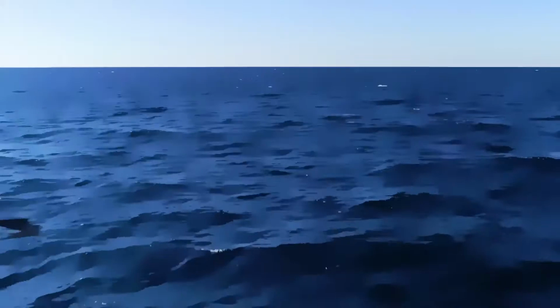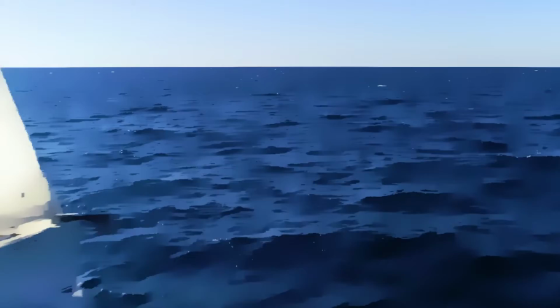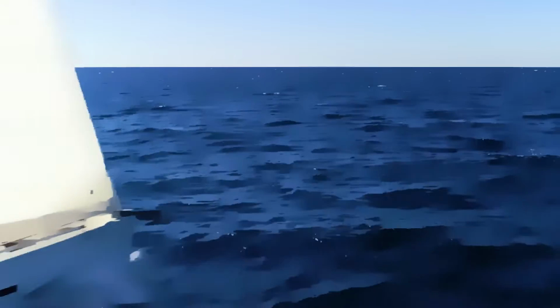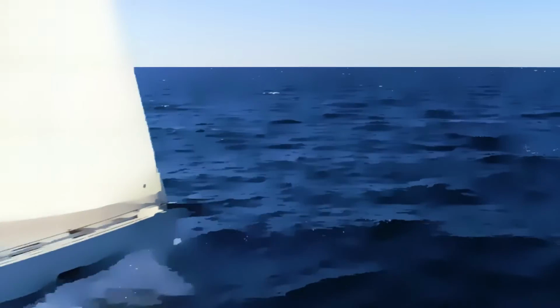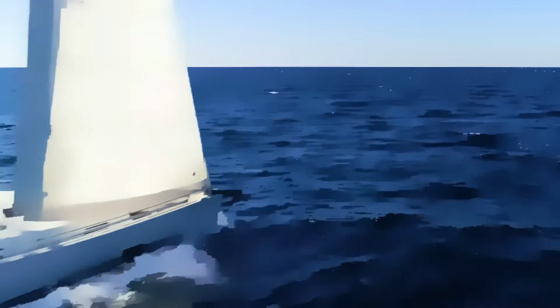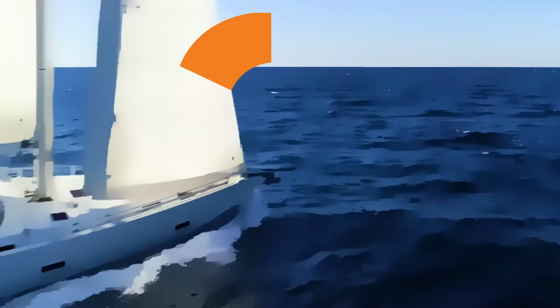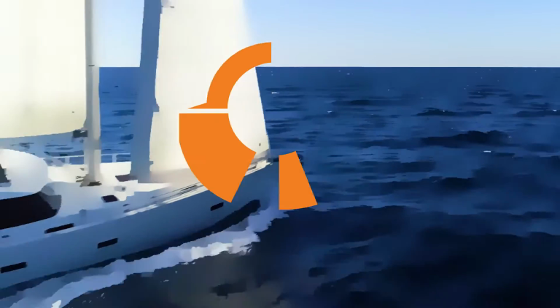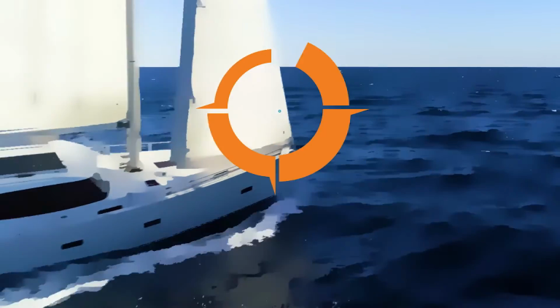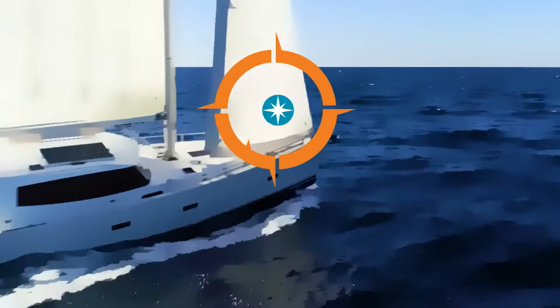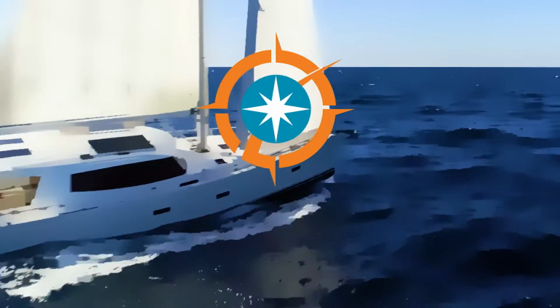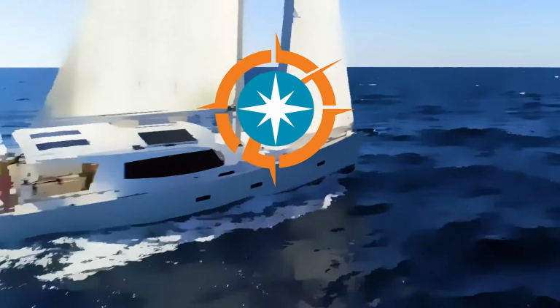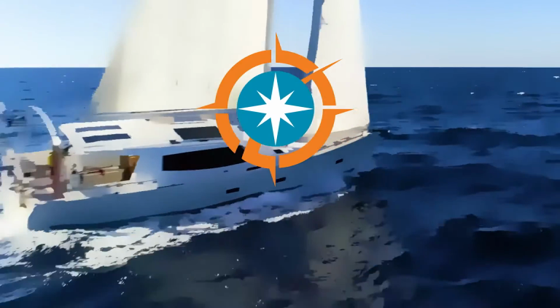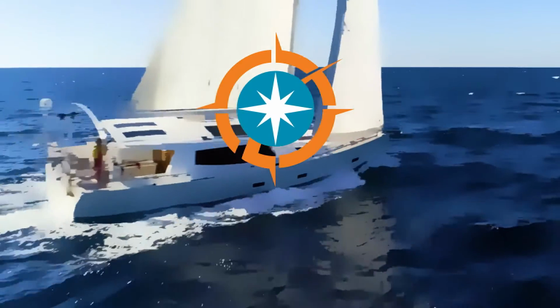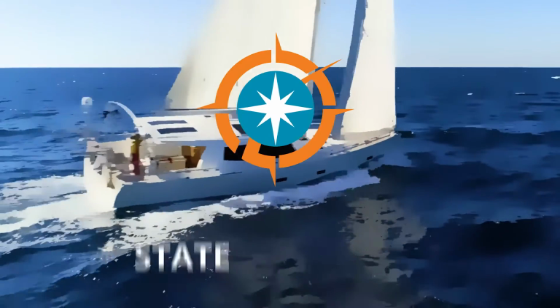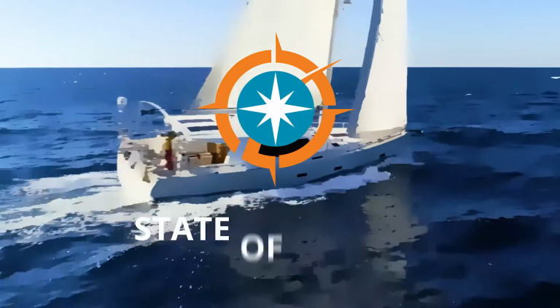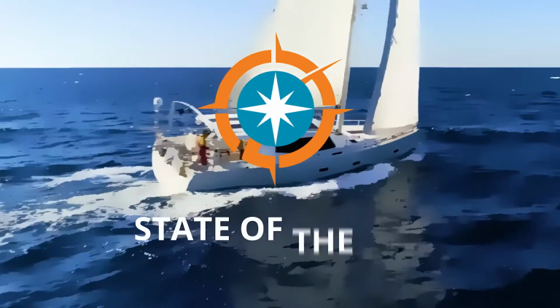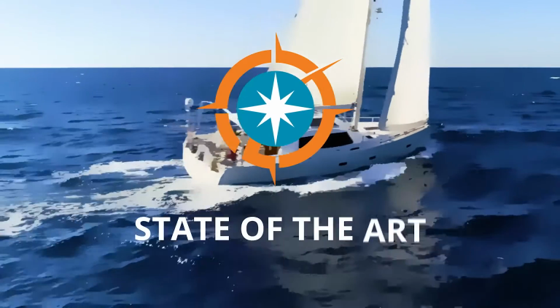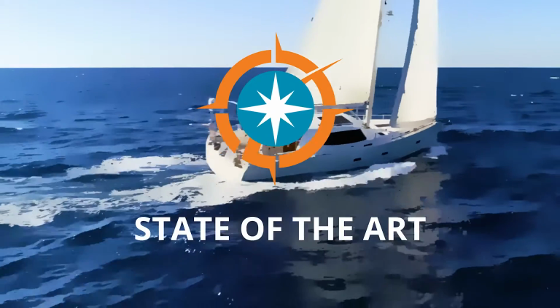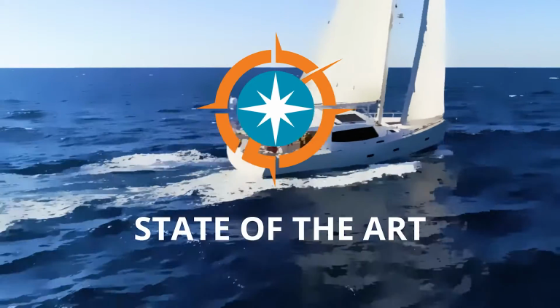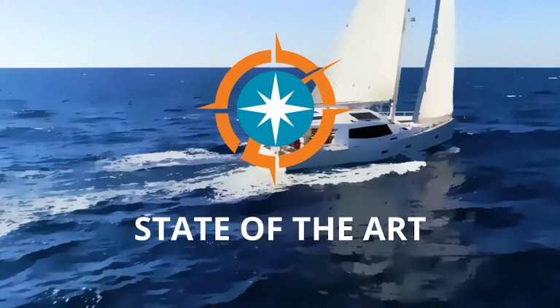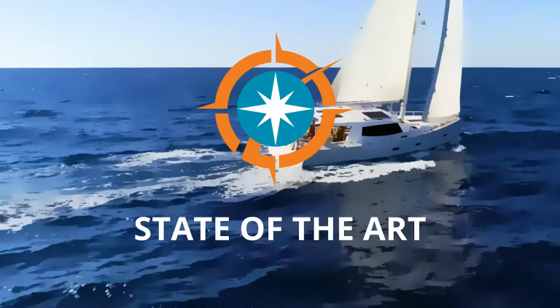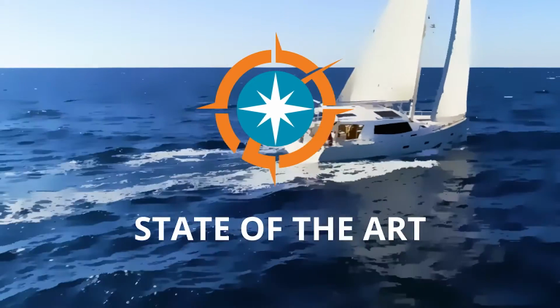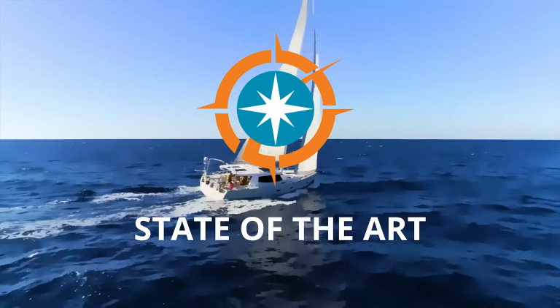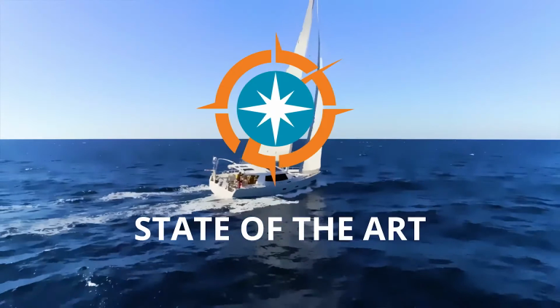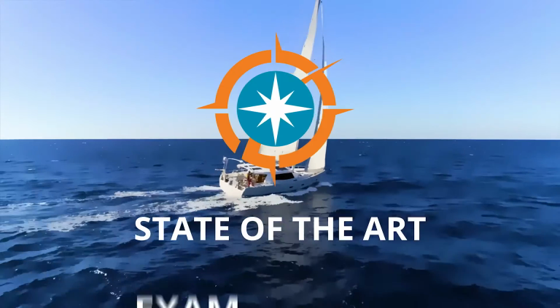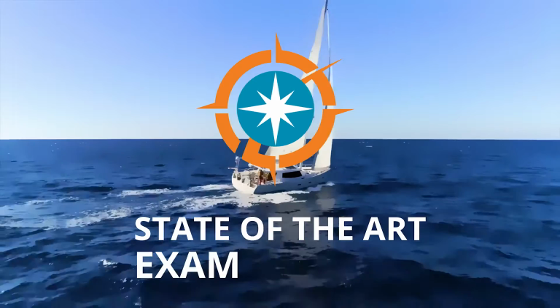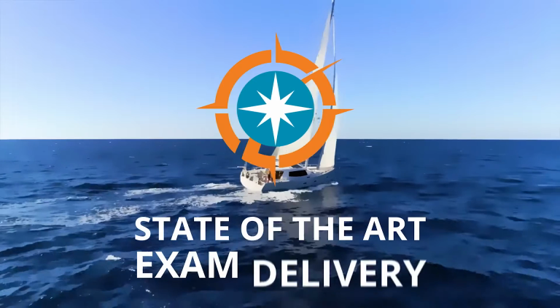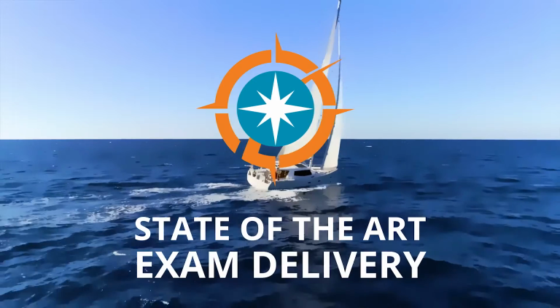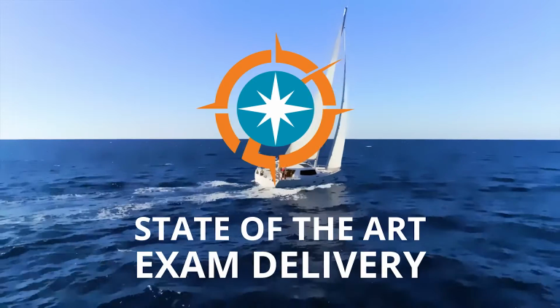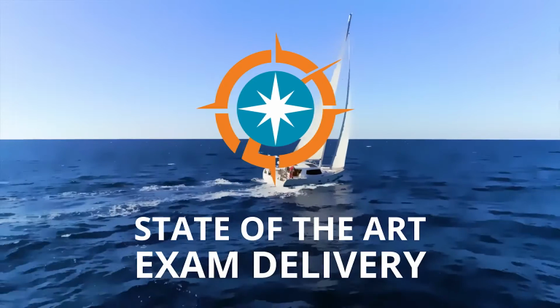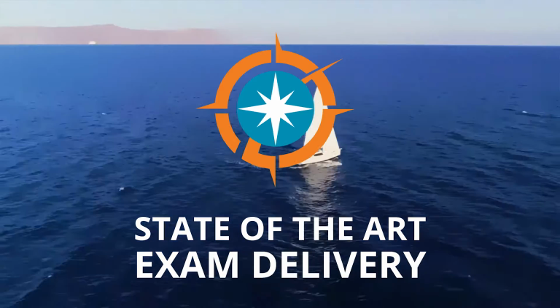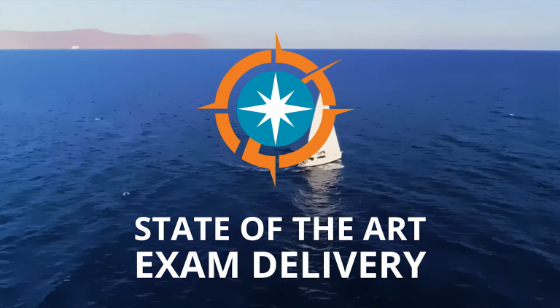Welcome to Compass, CertiPort's state-of-the-art technology that ensures secure, efficient exam delivery.